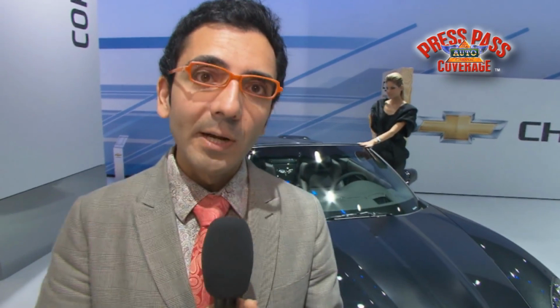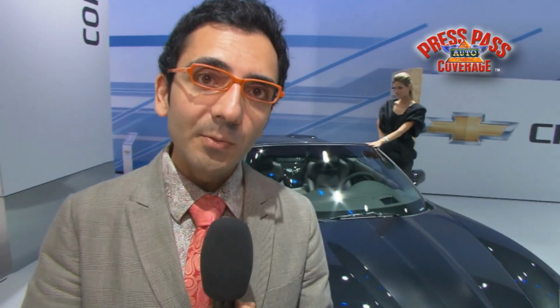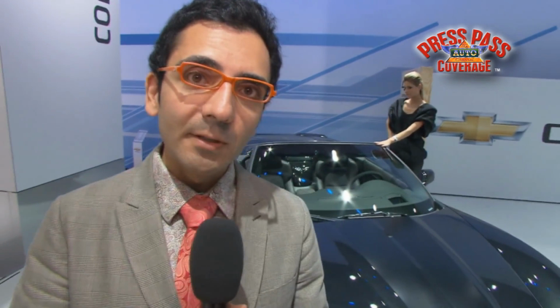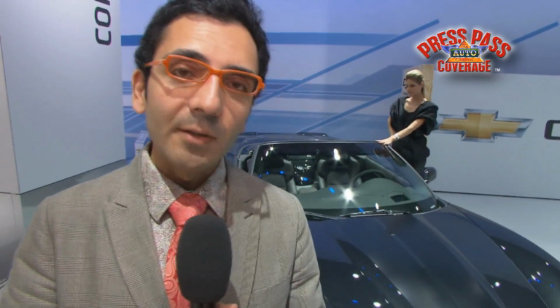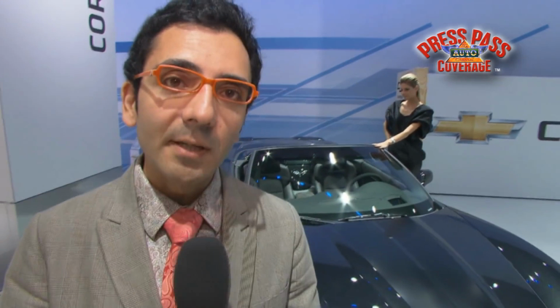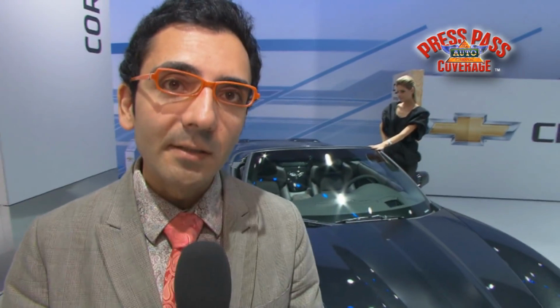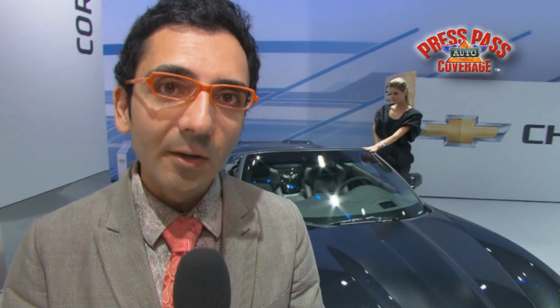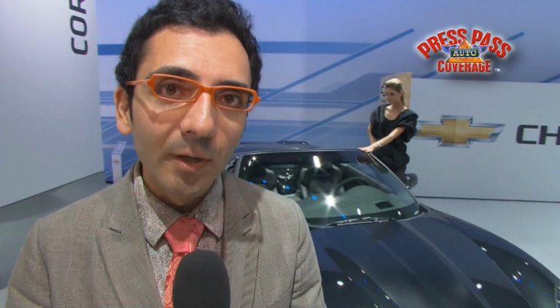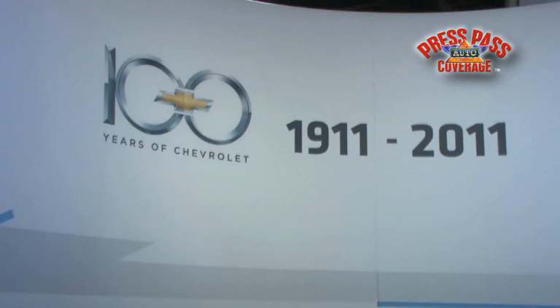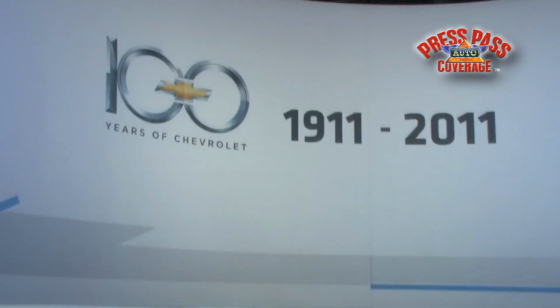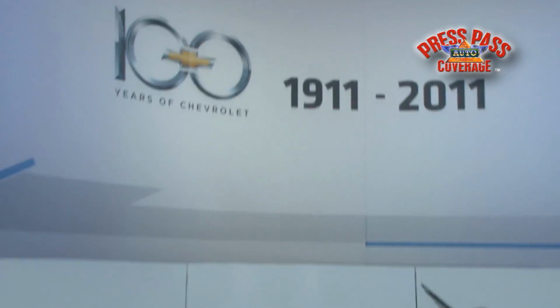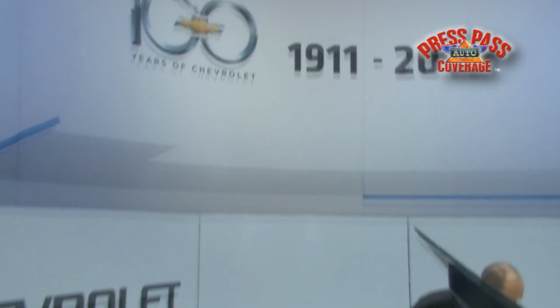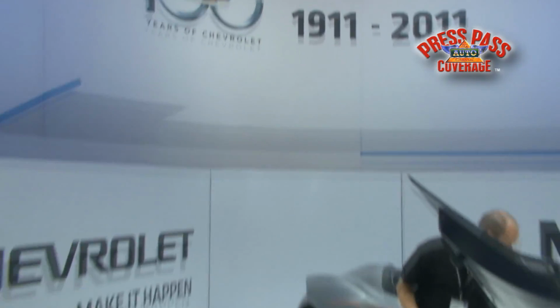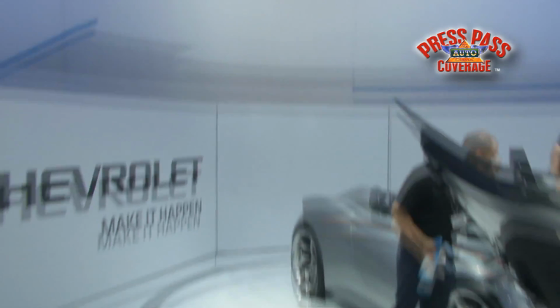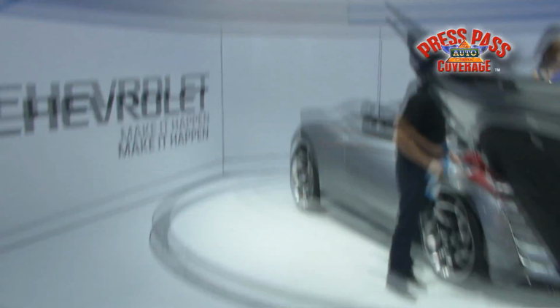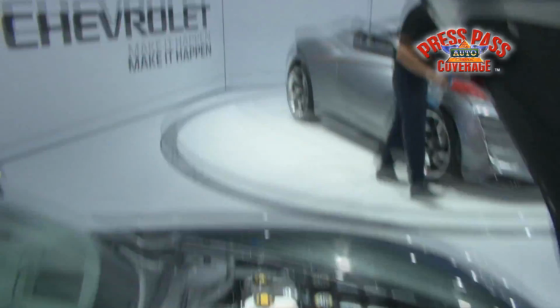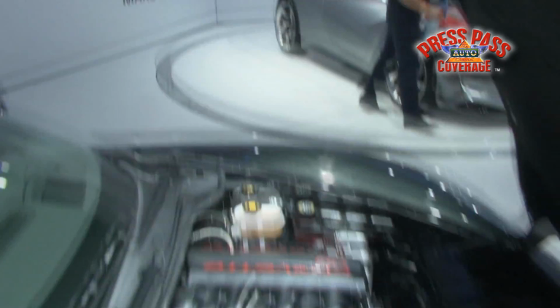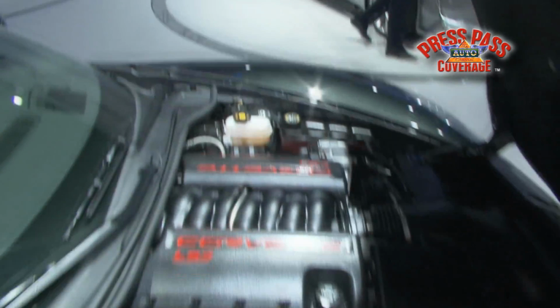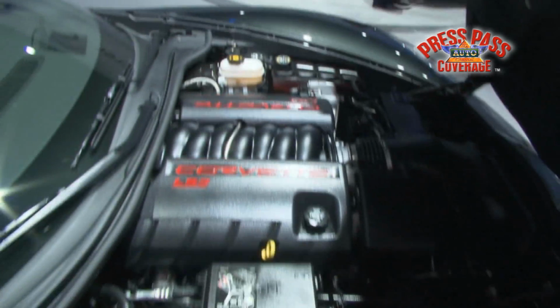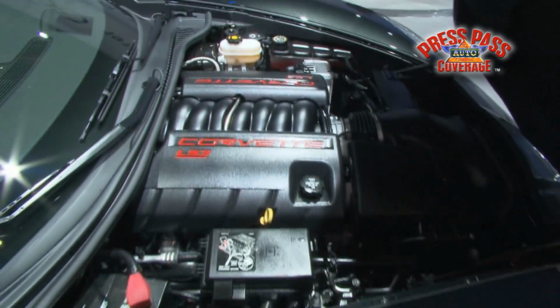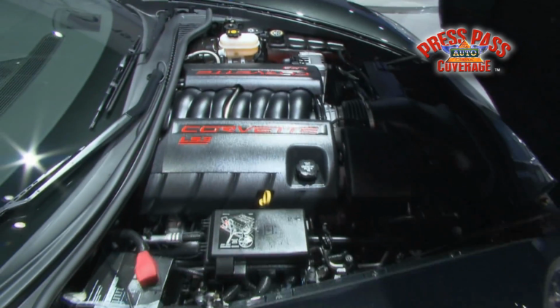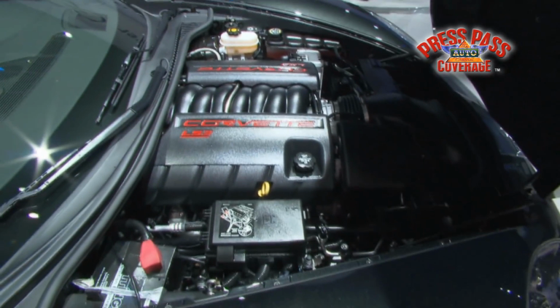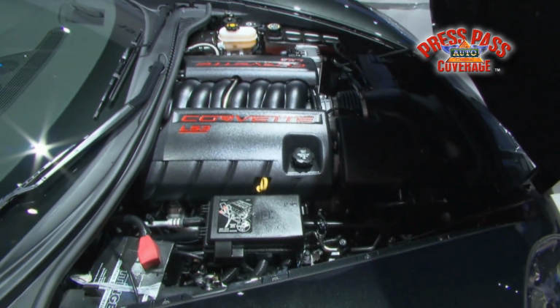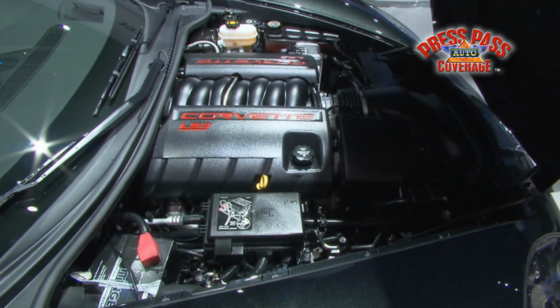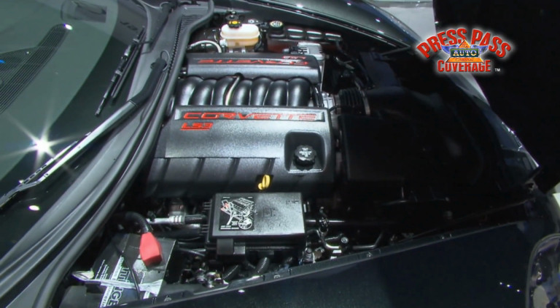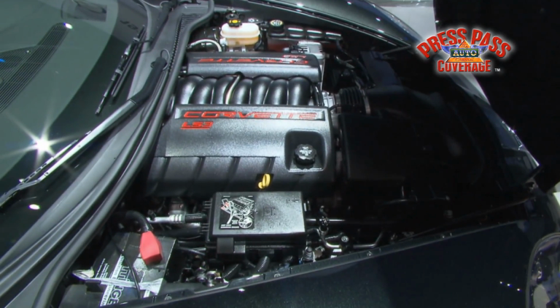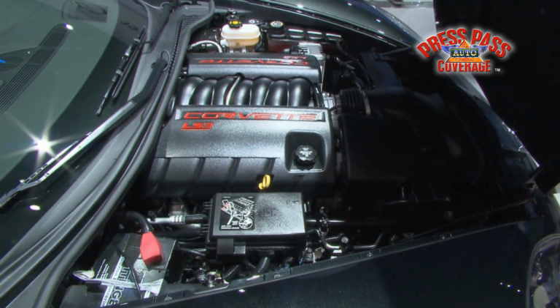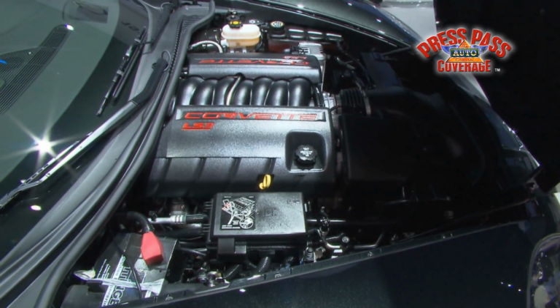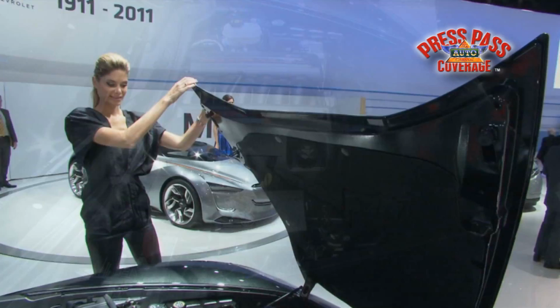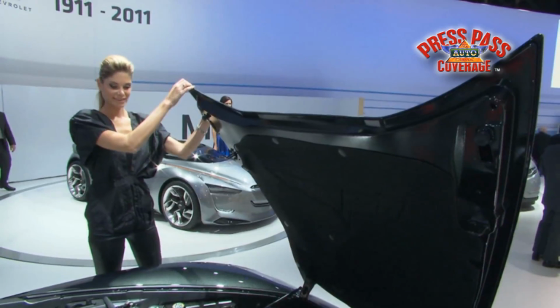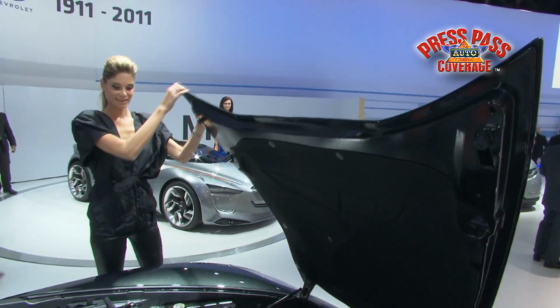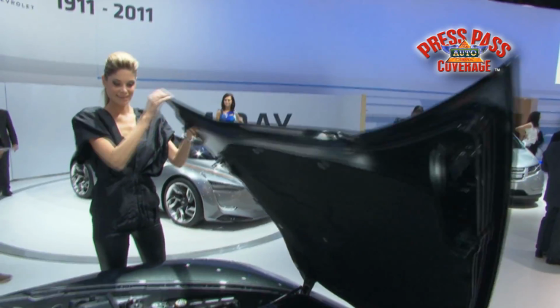The Centennial Edition covers the Grand Sport, the Z06, and the ZR1. What's most evident is, of course, the exclusive paint color on the outside — the carbon flash metallic.